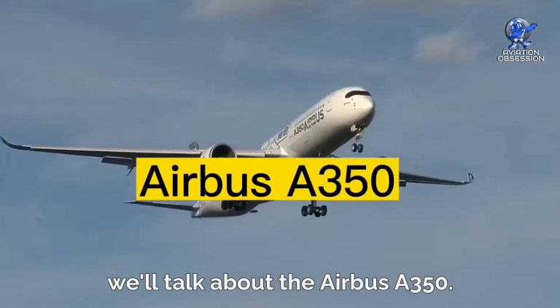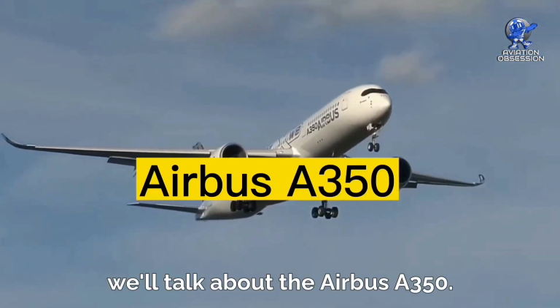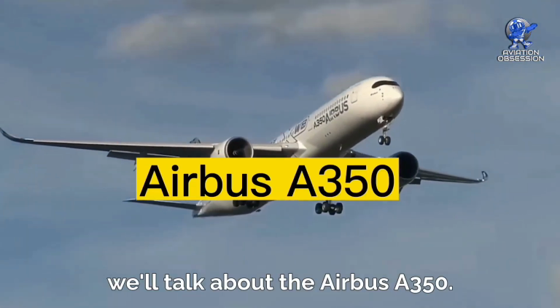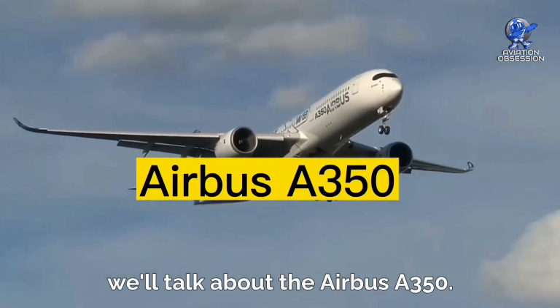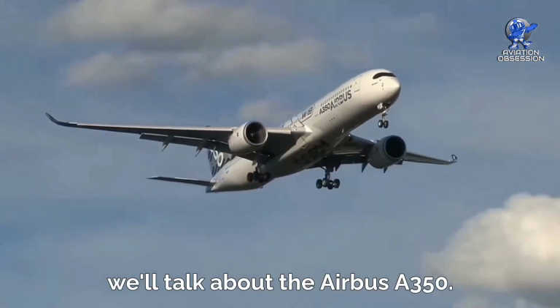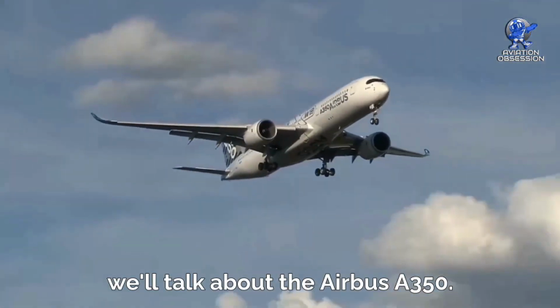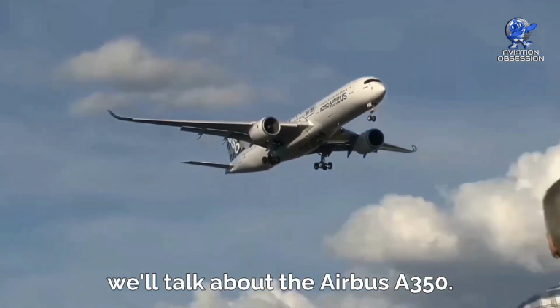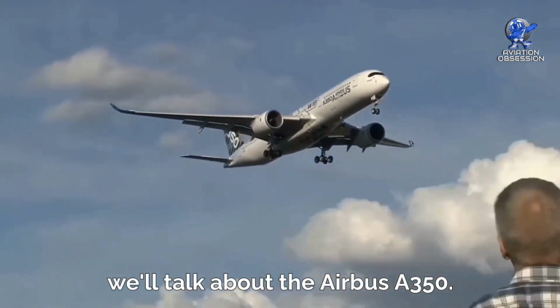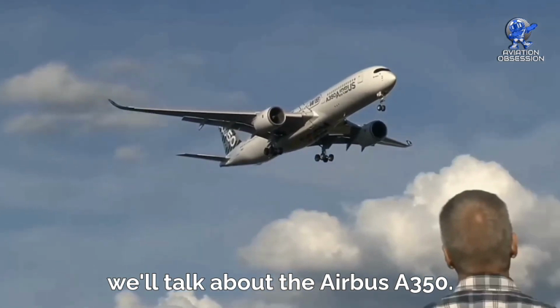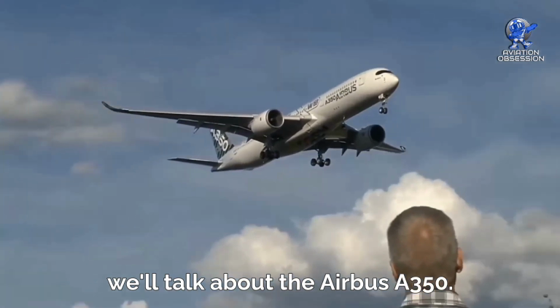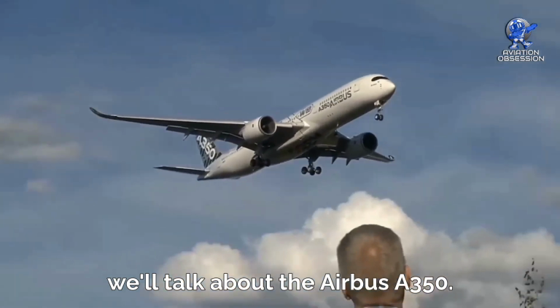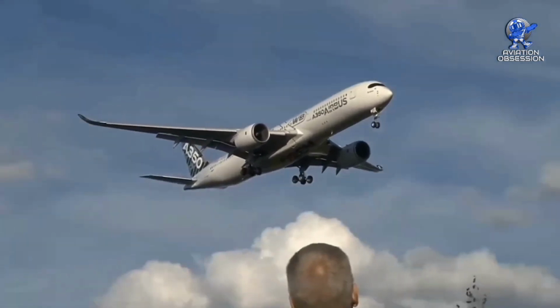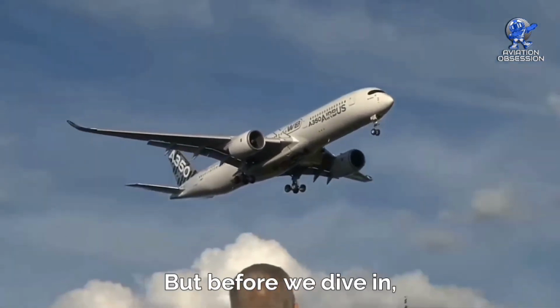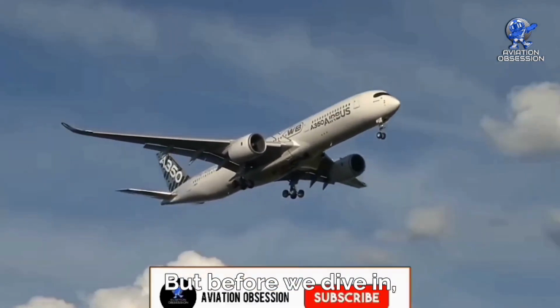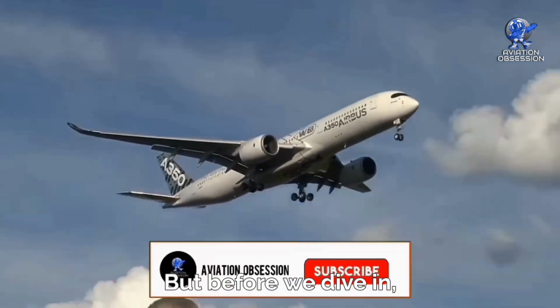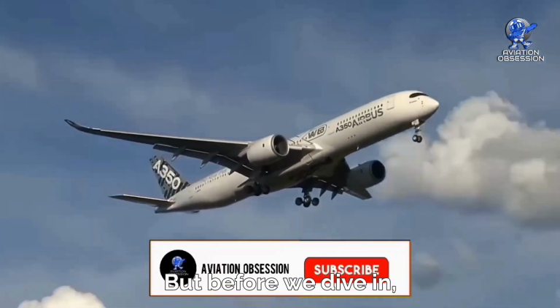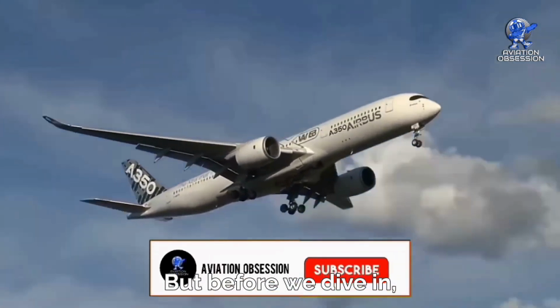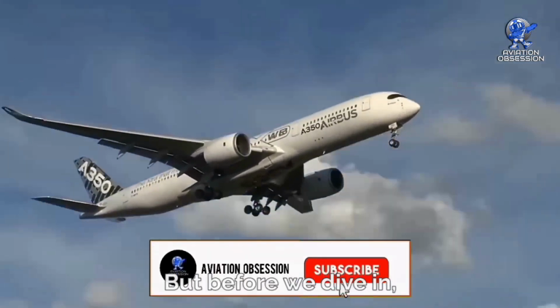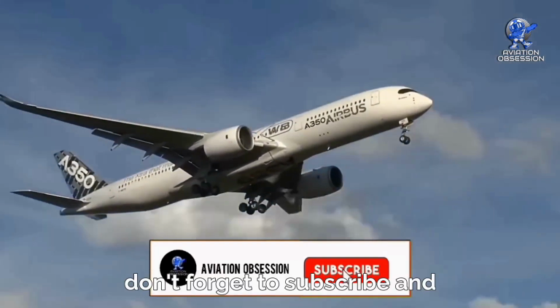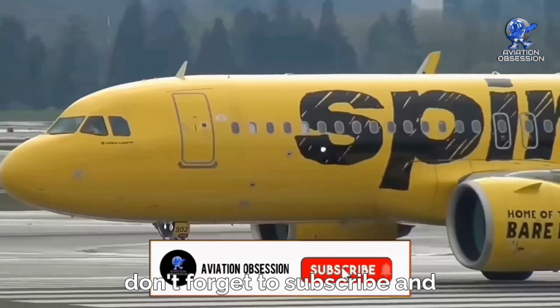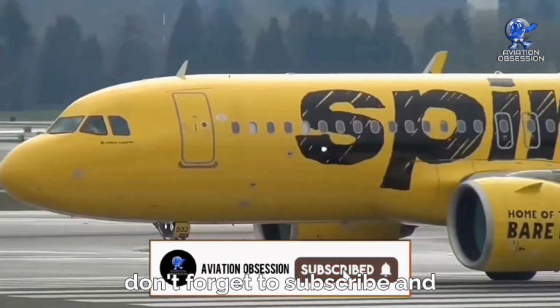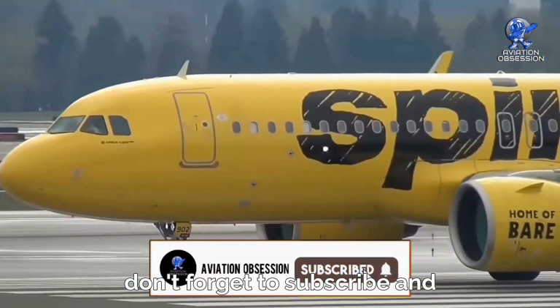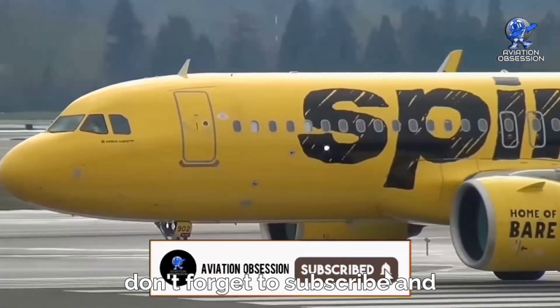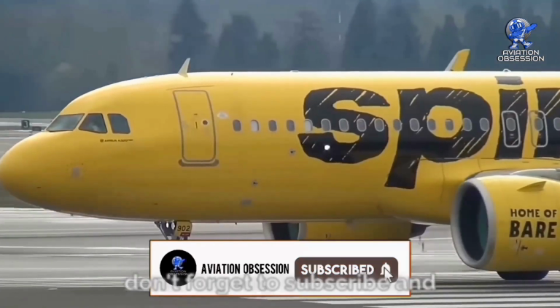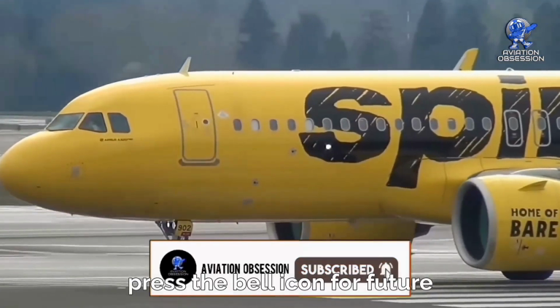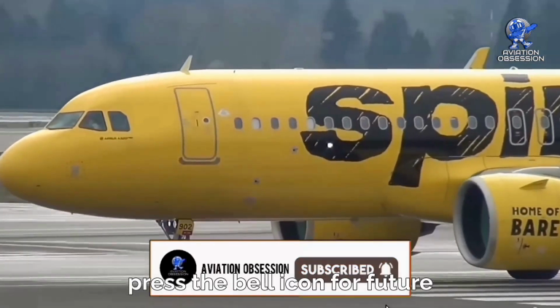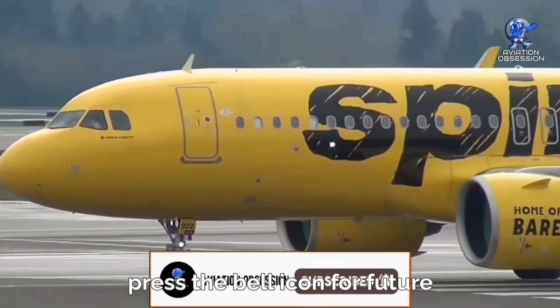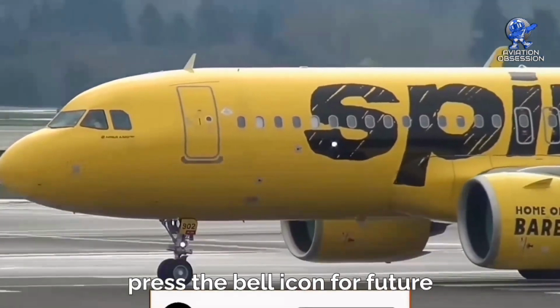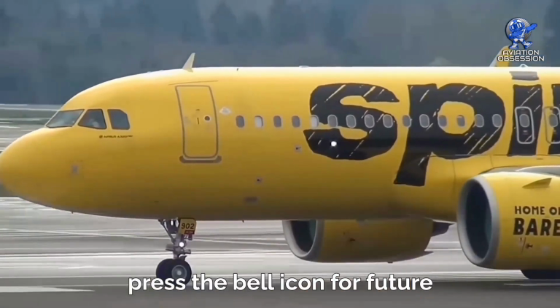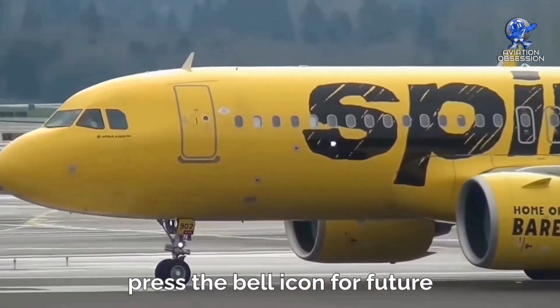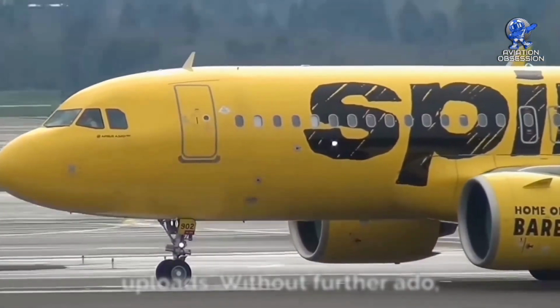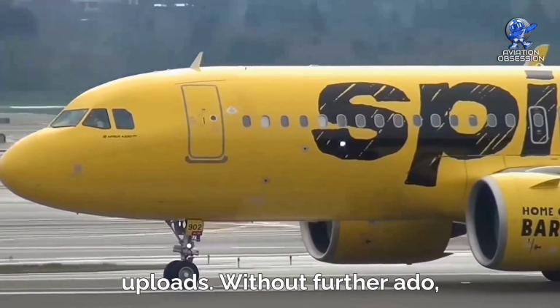In this video, we'll talk about the Airbus A350. But before we dive in, don't forget to subscribe and press the bell icon for future uploads.